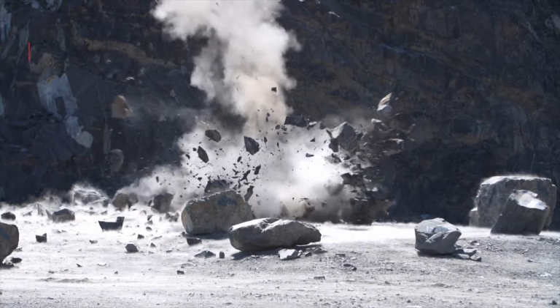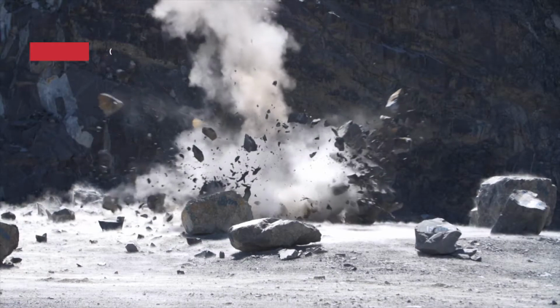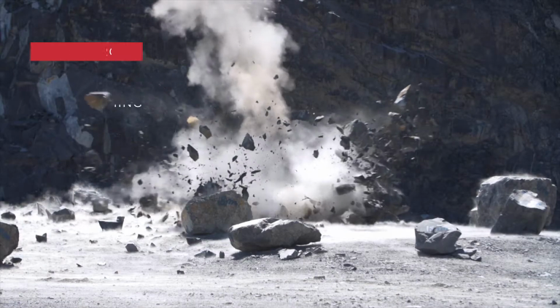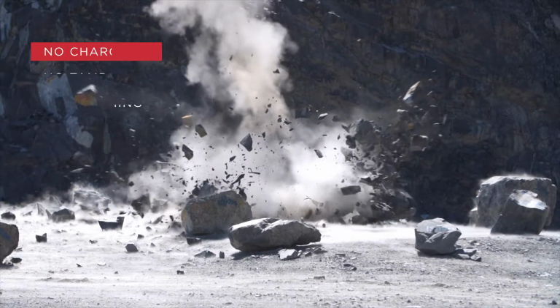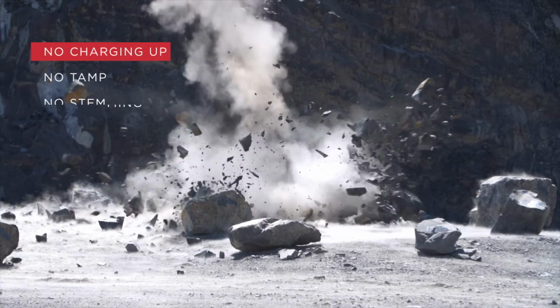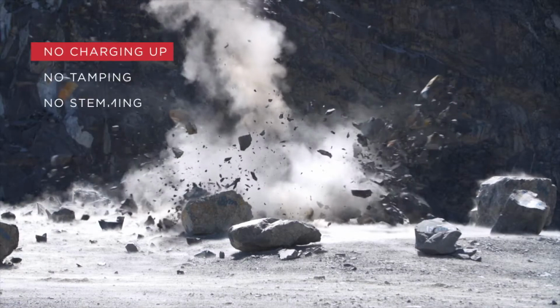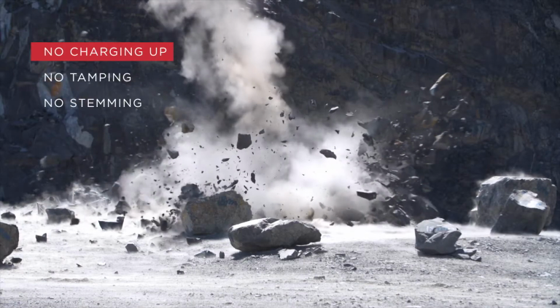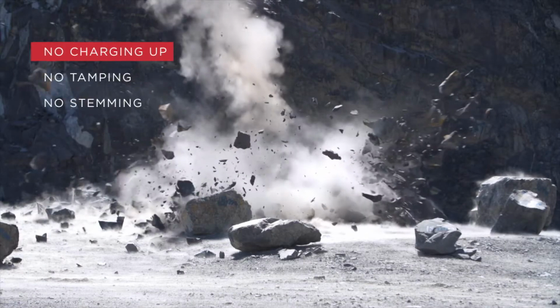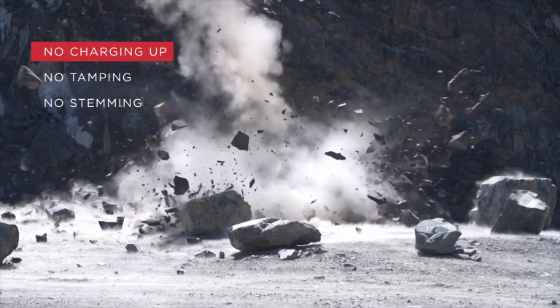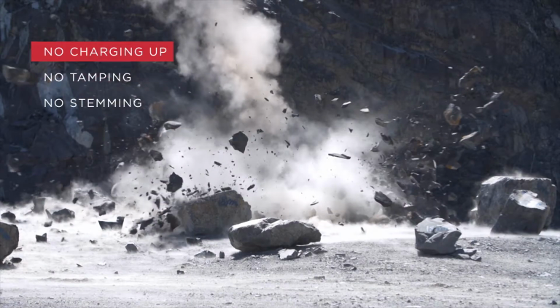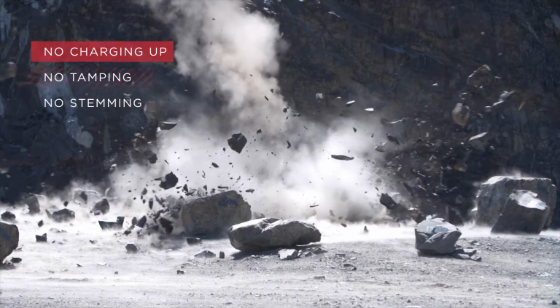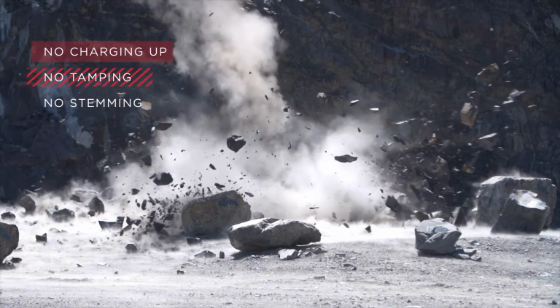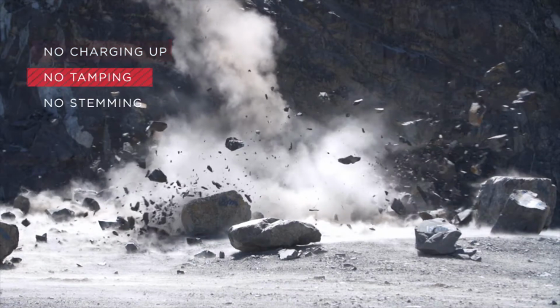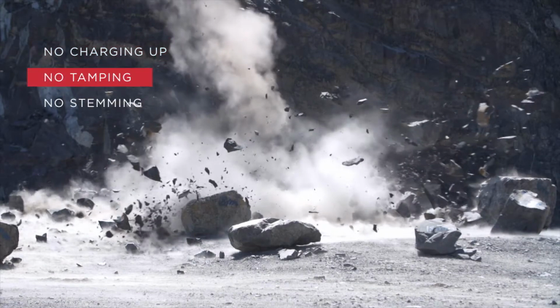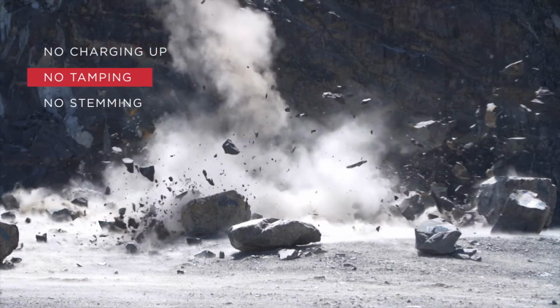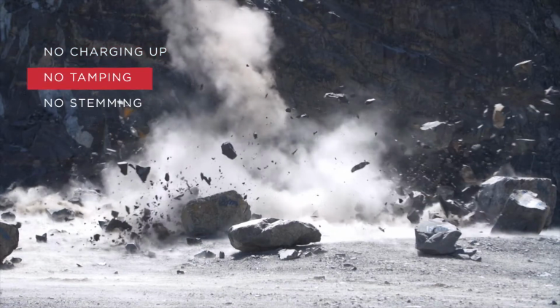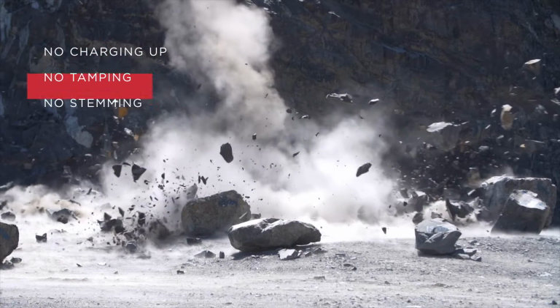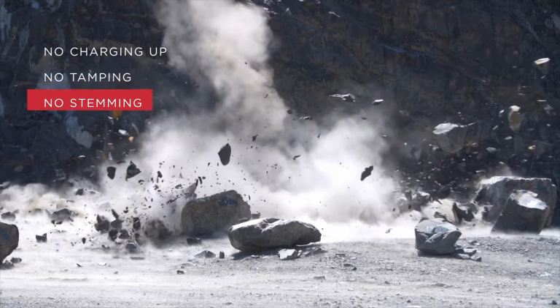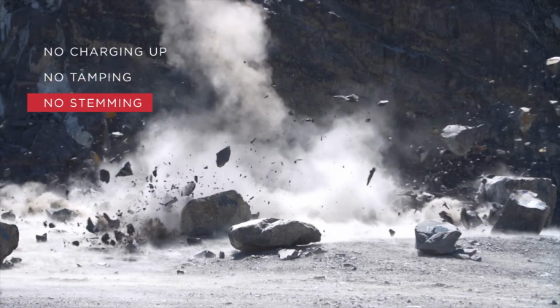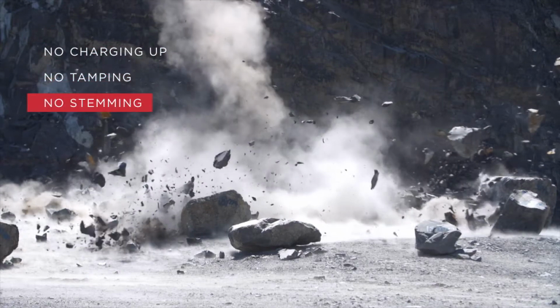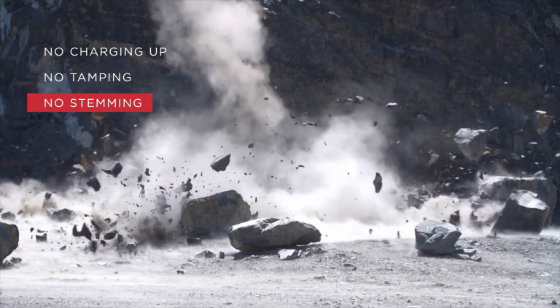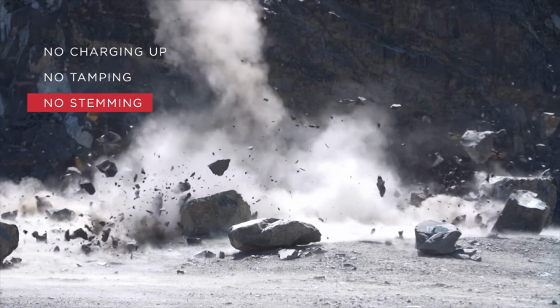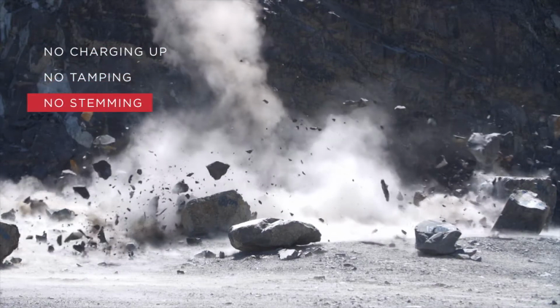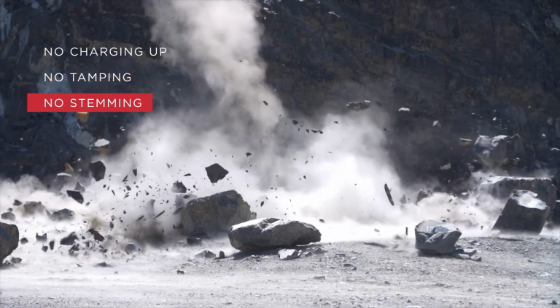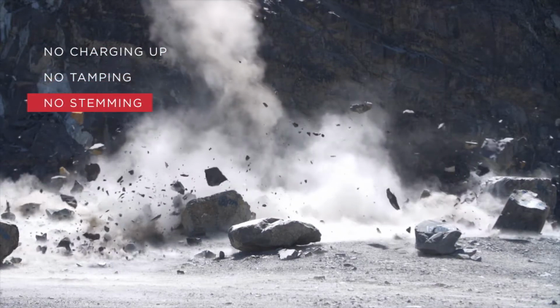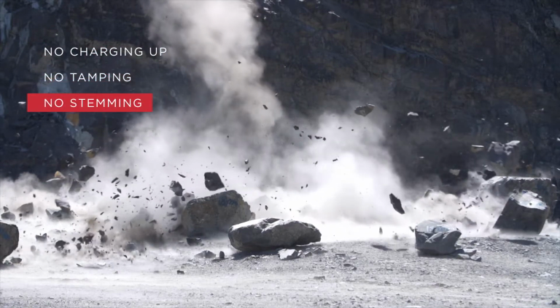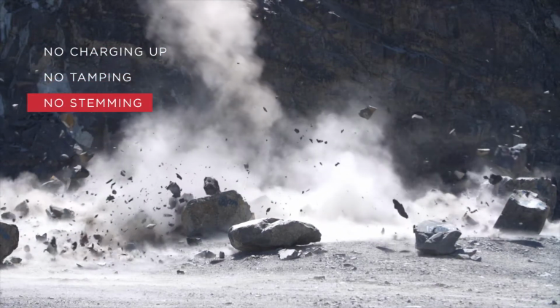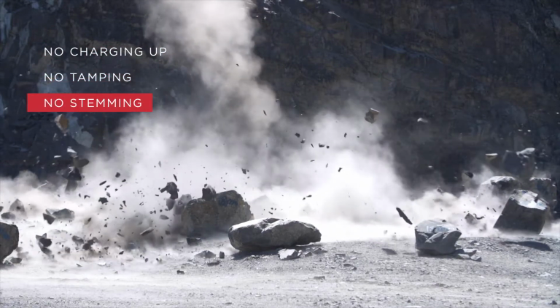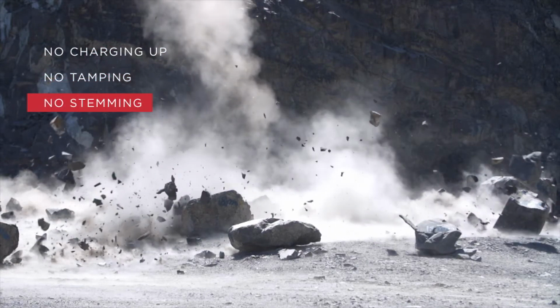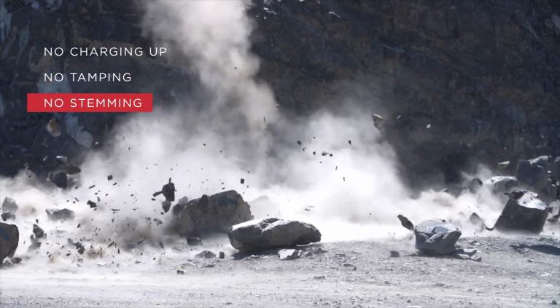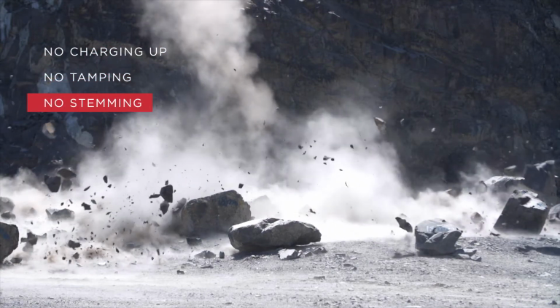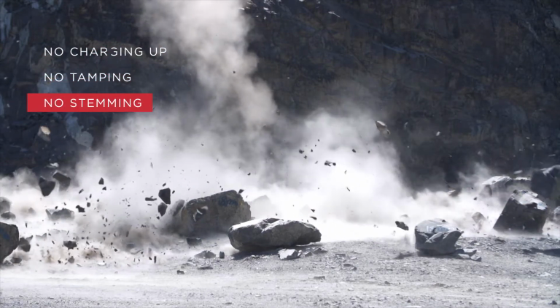No charging up, tamping or stemming is required, which saves you time and money.